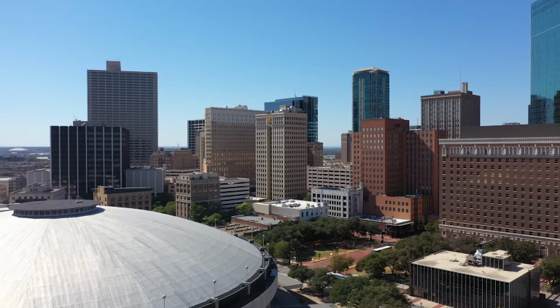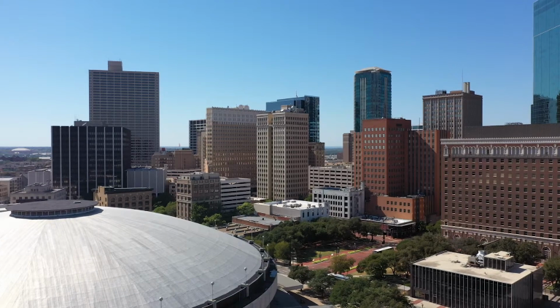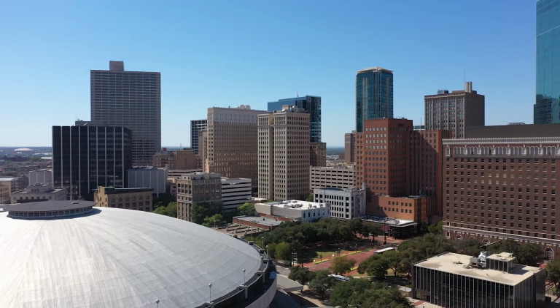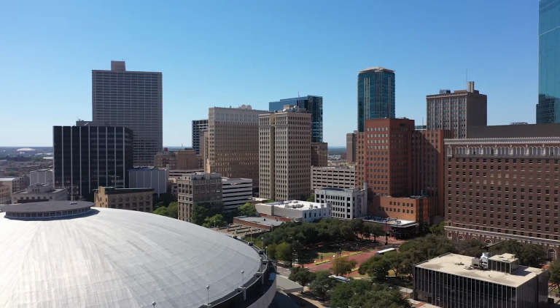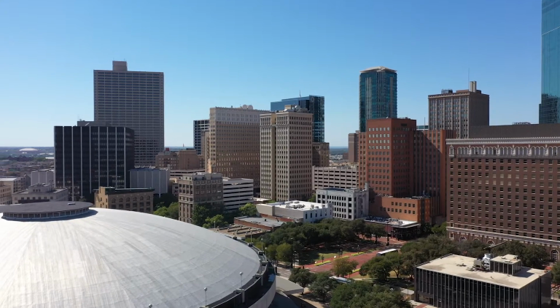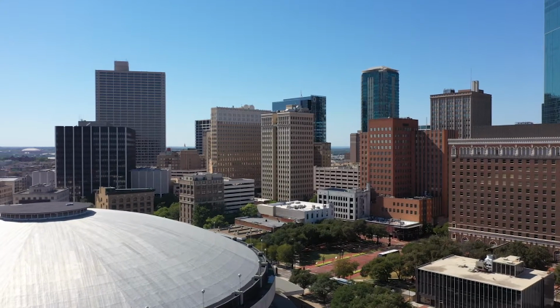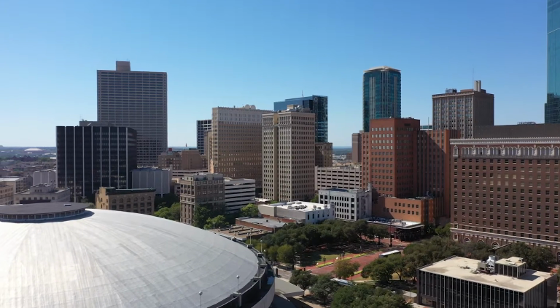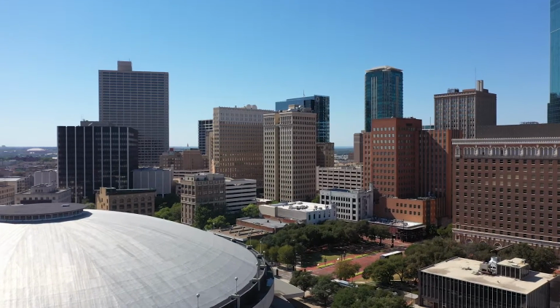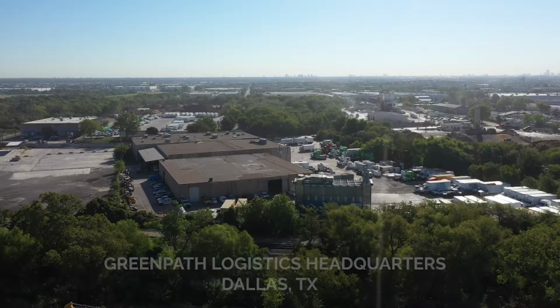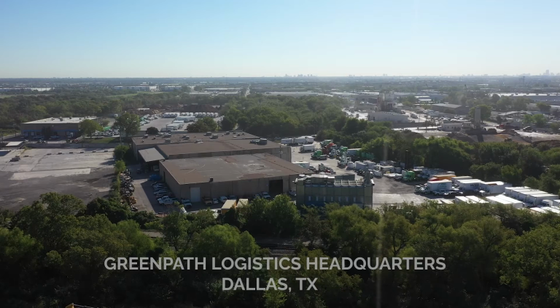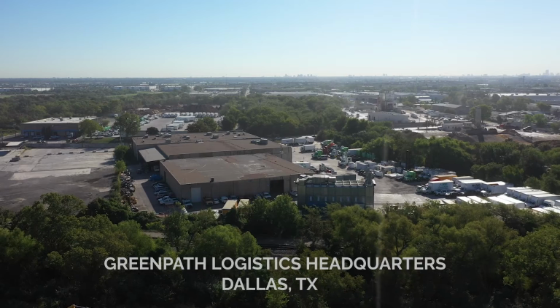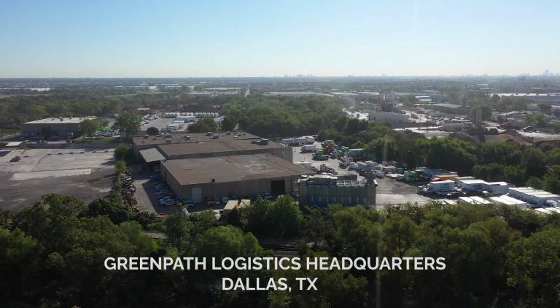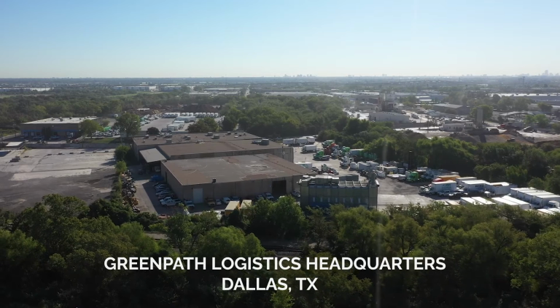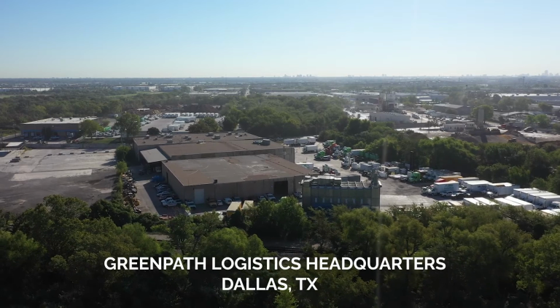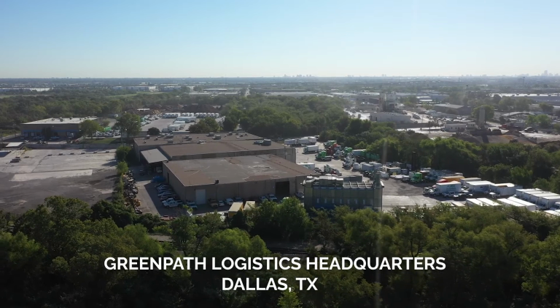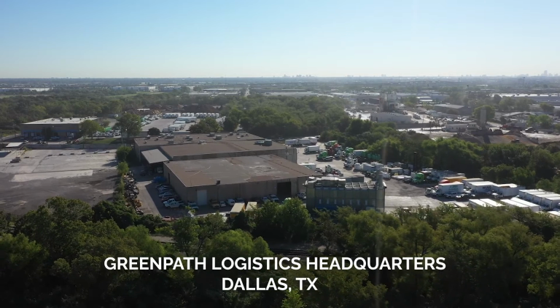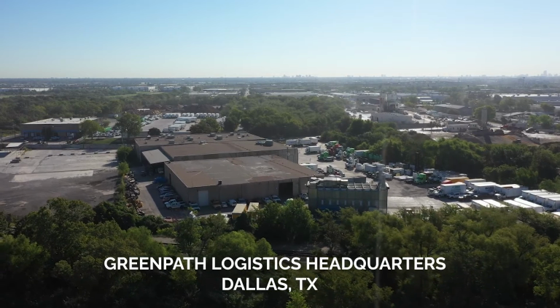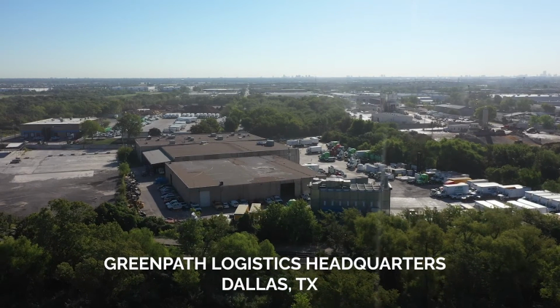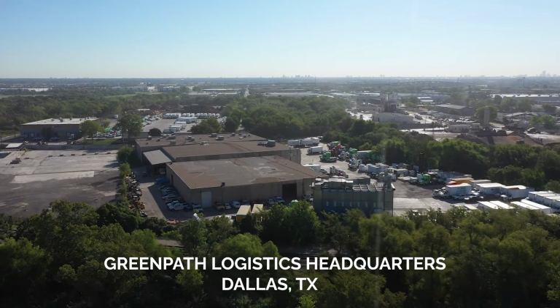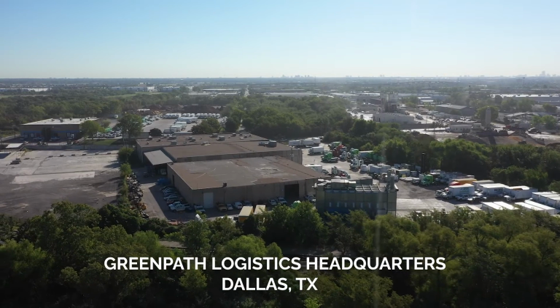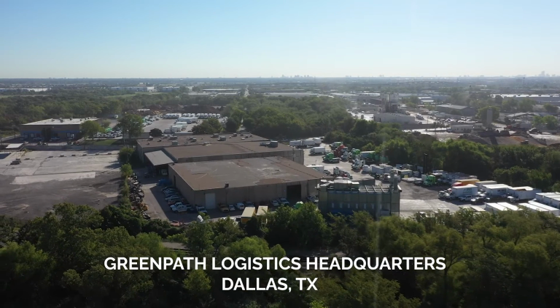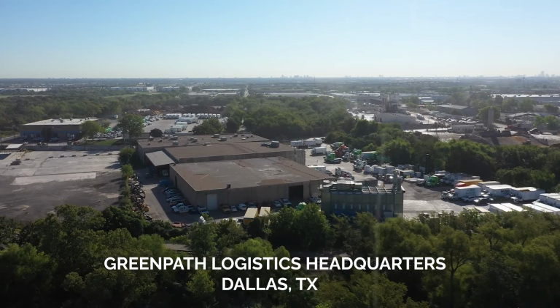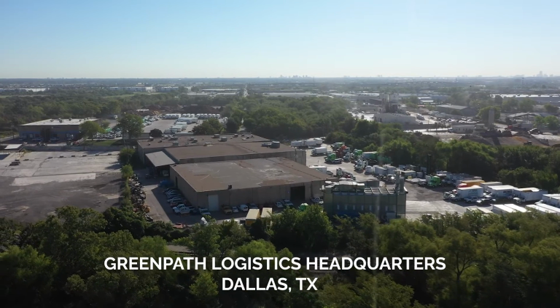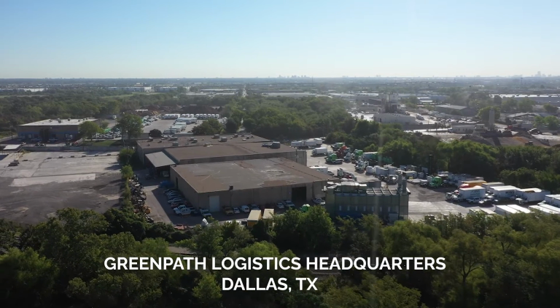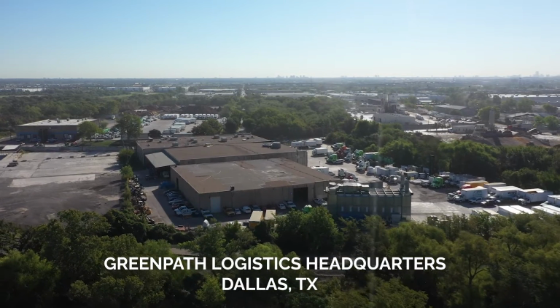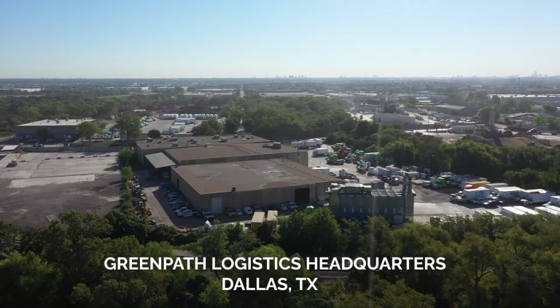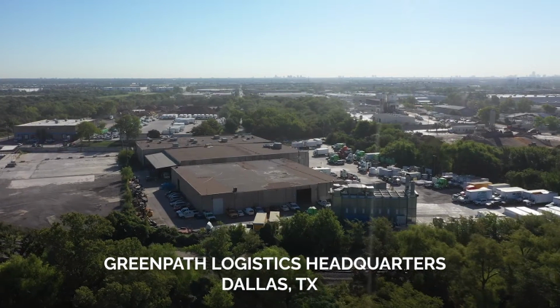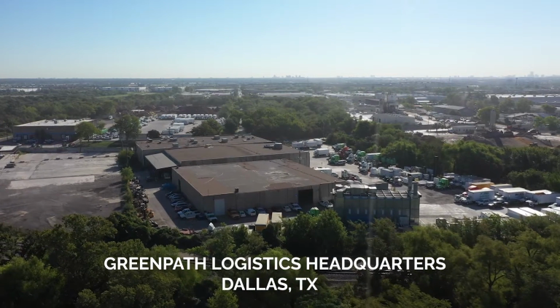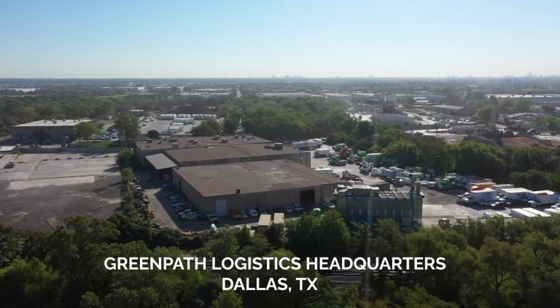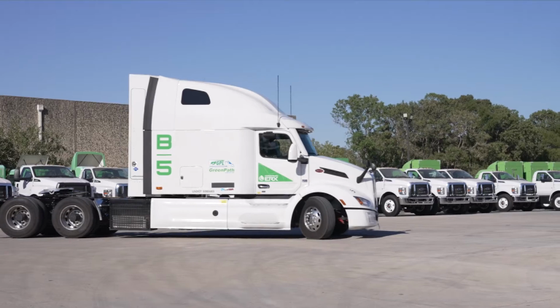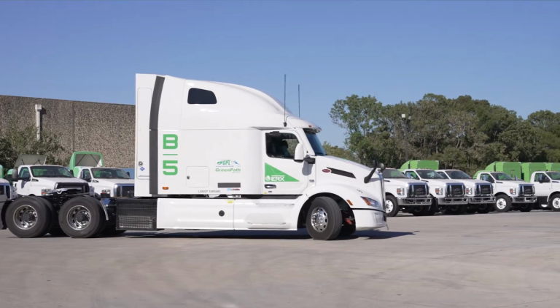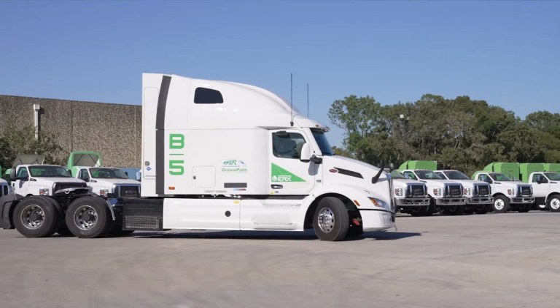We are at Greenpath Logistics headquarters here in Dallas, Texas, kicking off our controlled fleet trials.